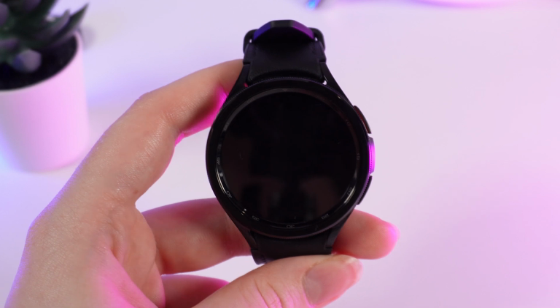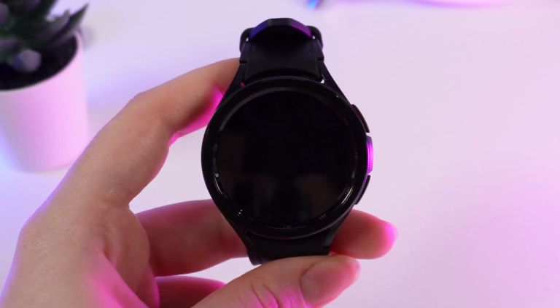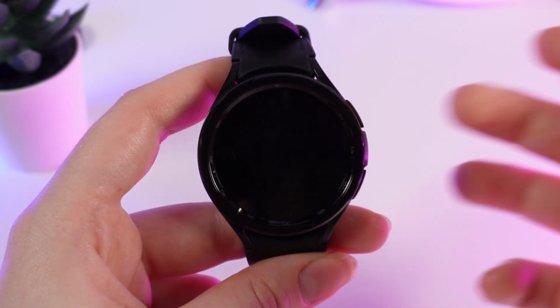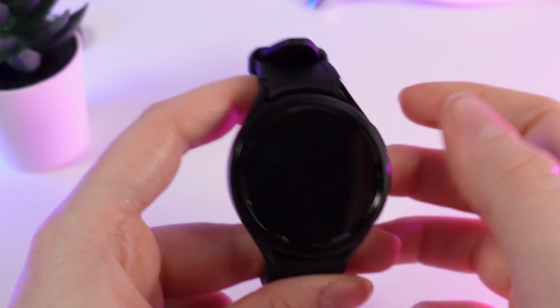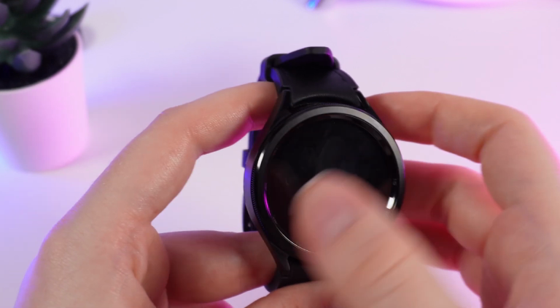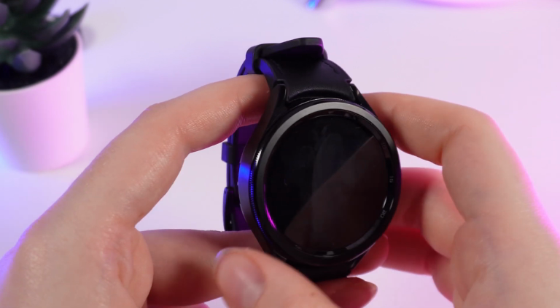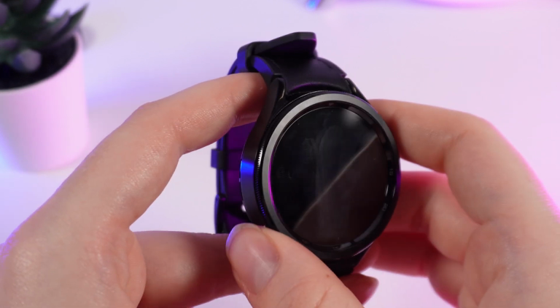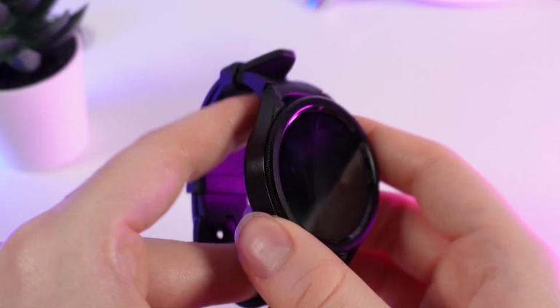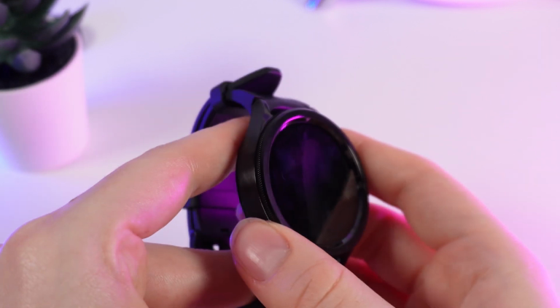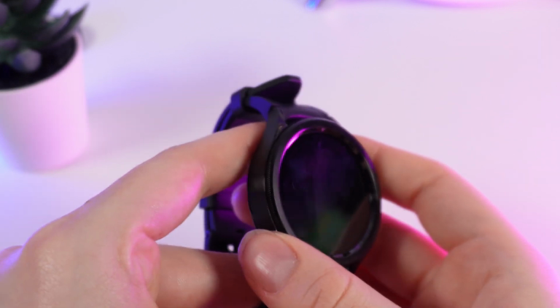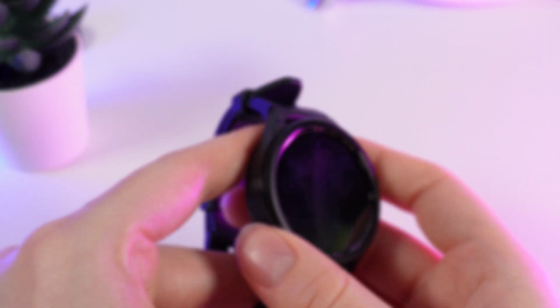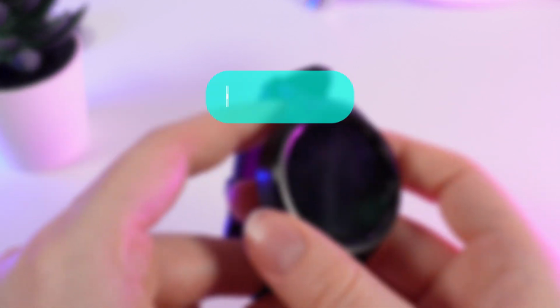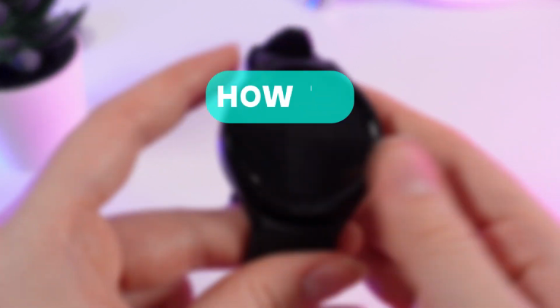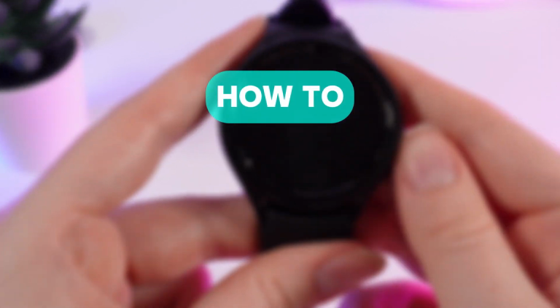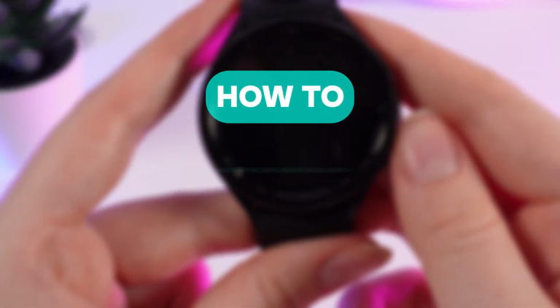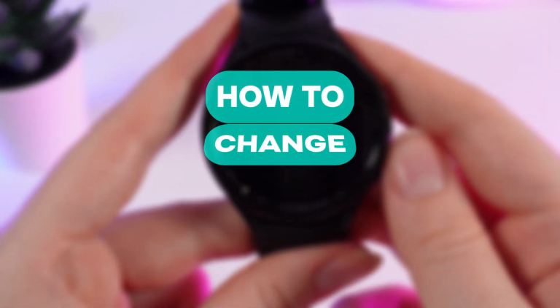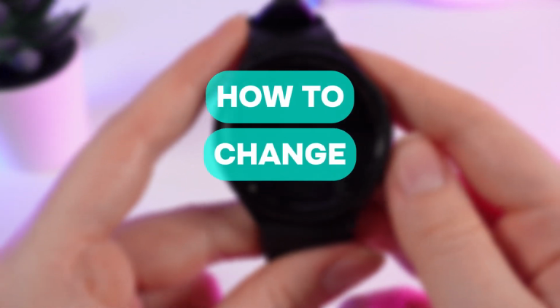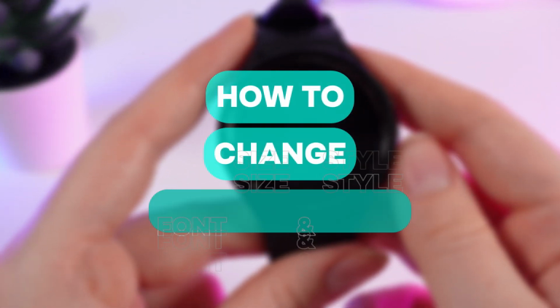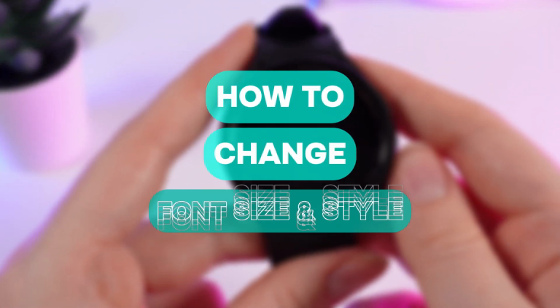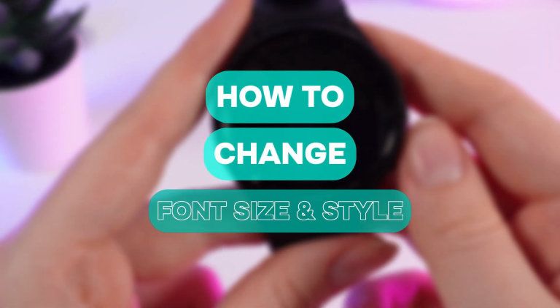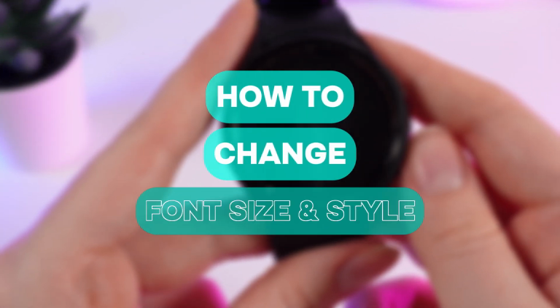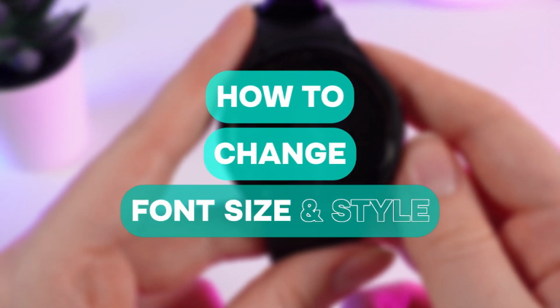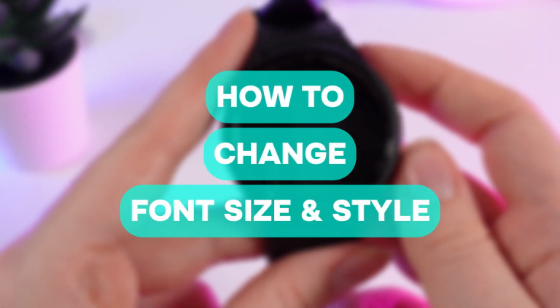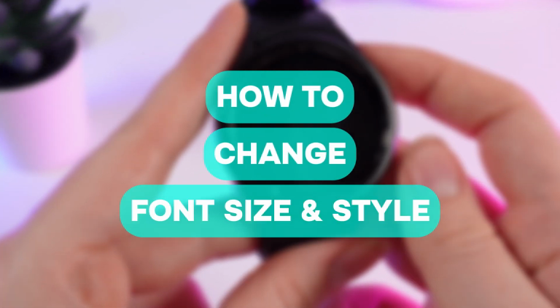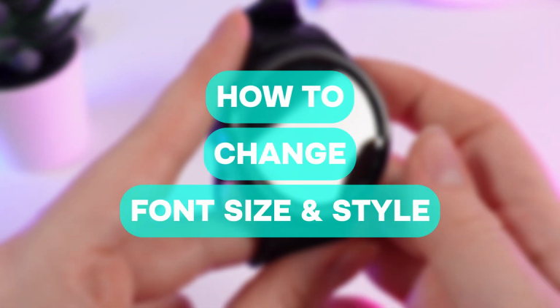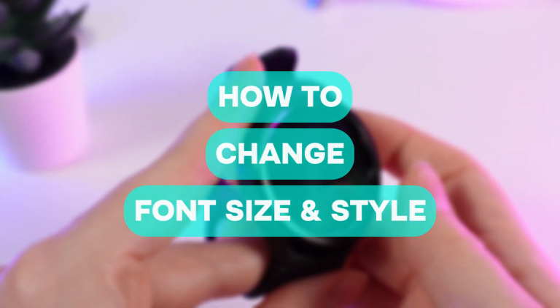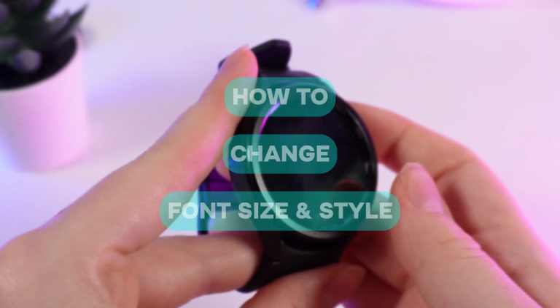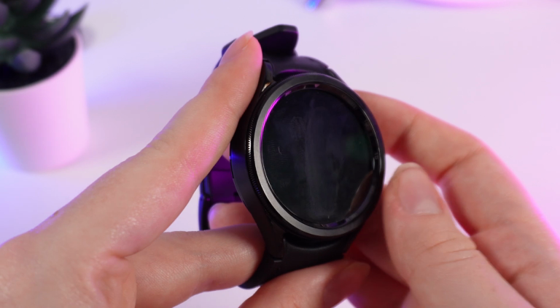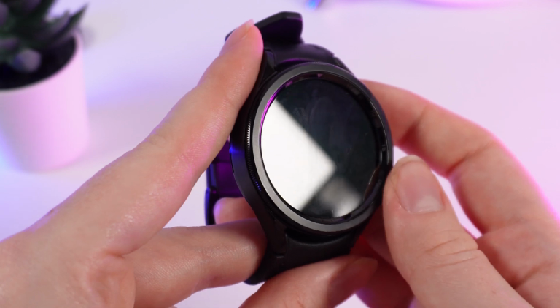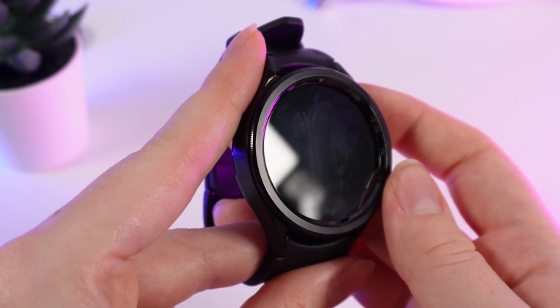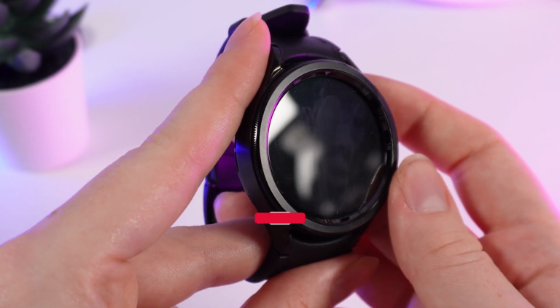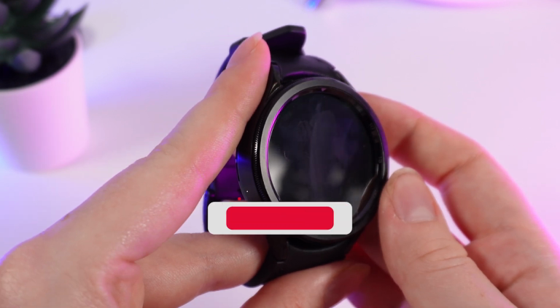Hello guys, and in this video I will show you how to change font size and font style on your Samsung Galaxy Watch 6.